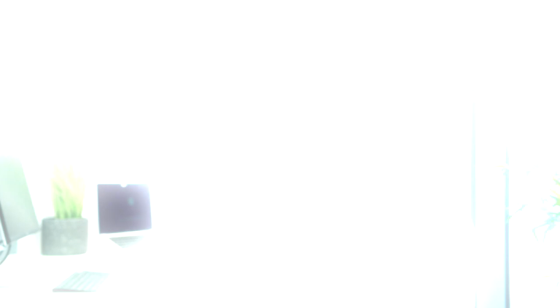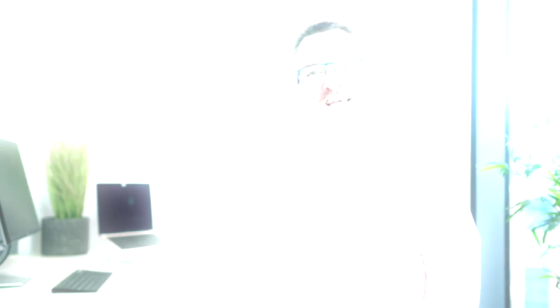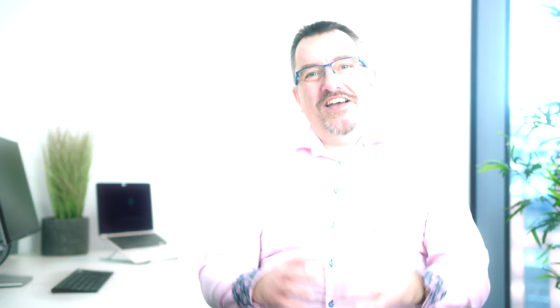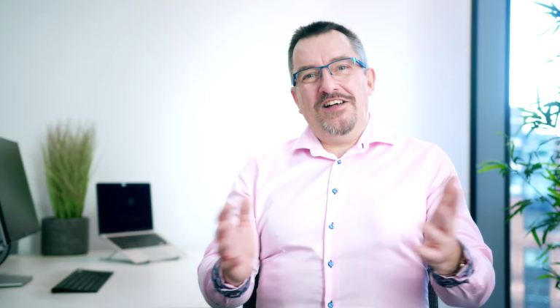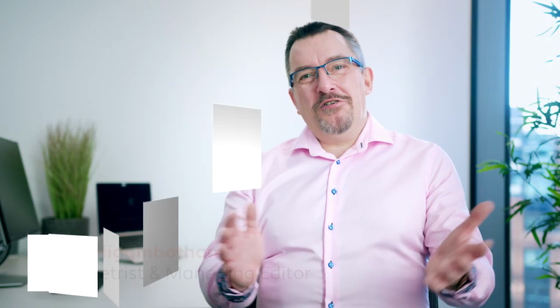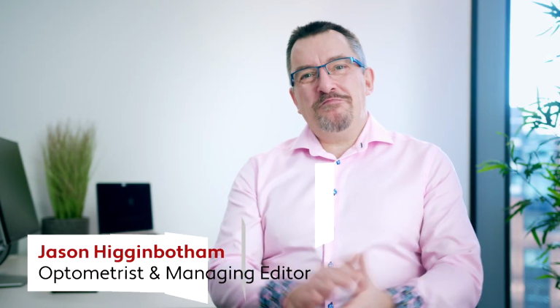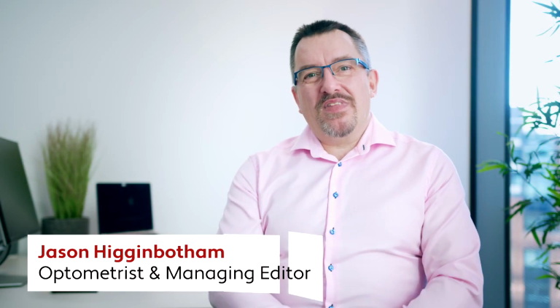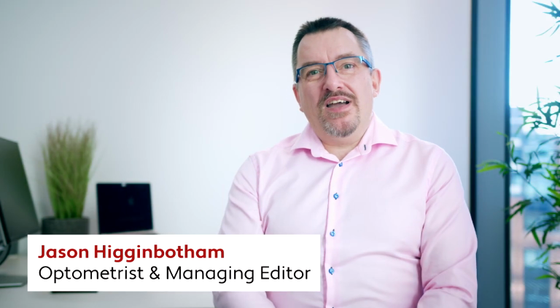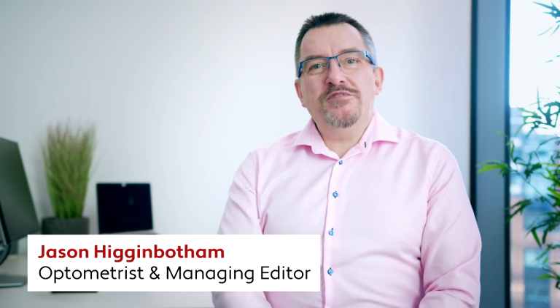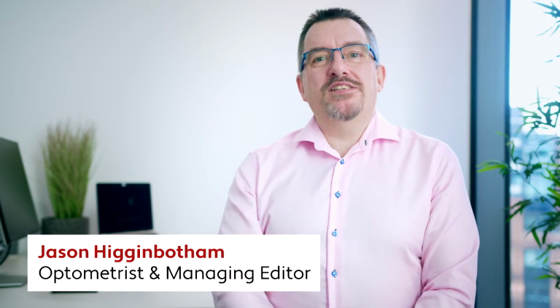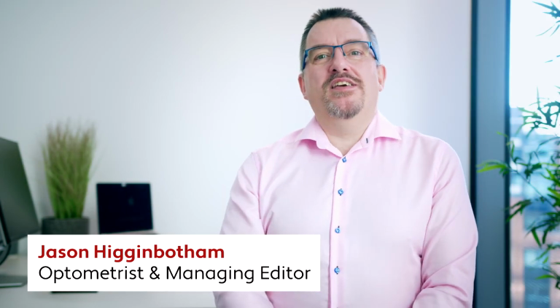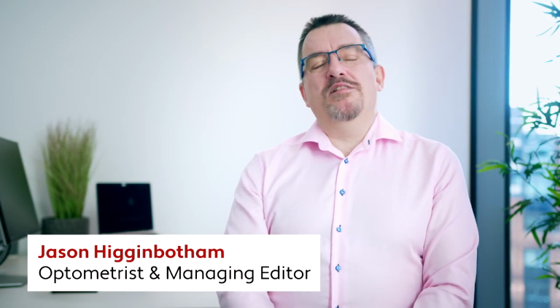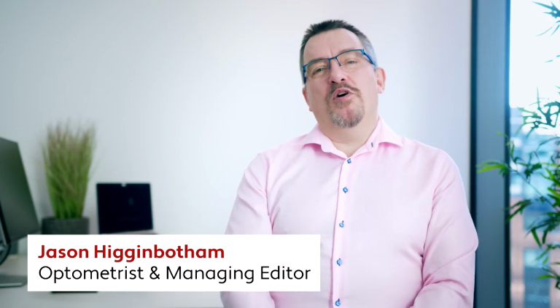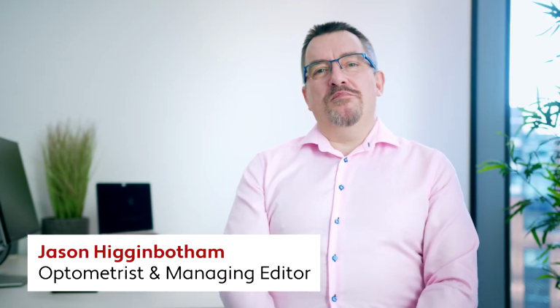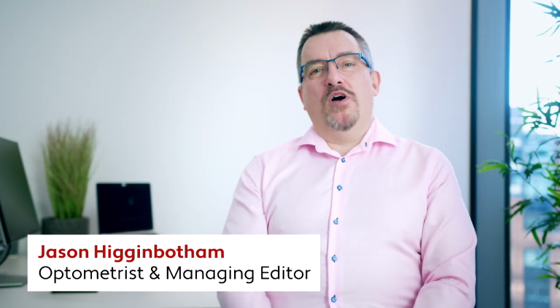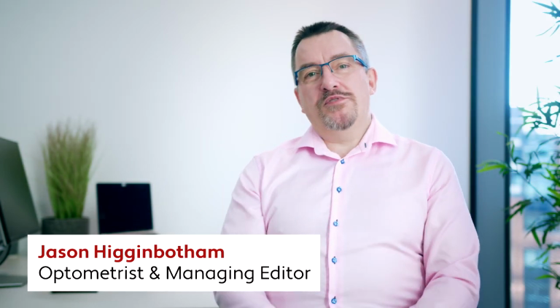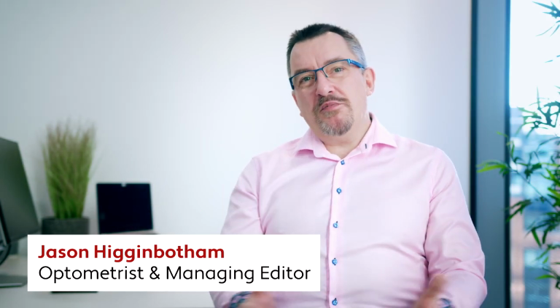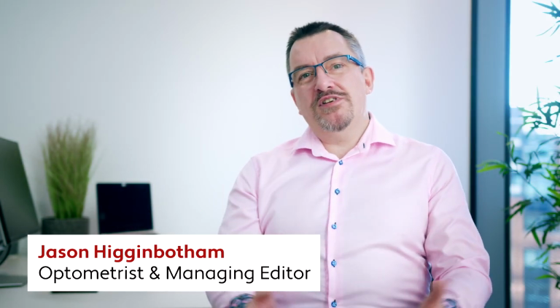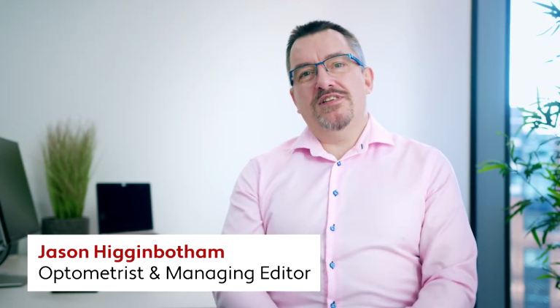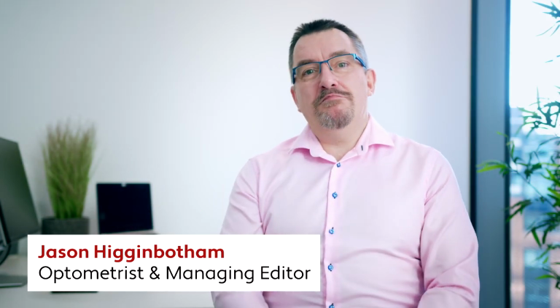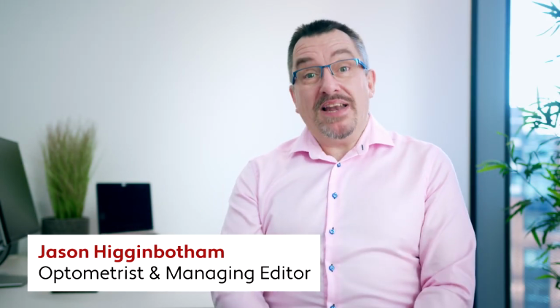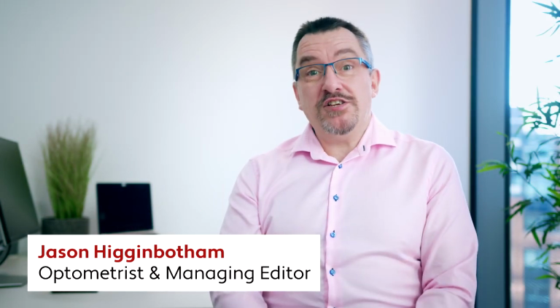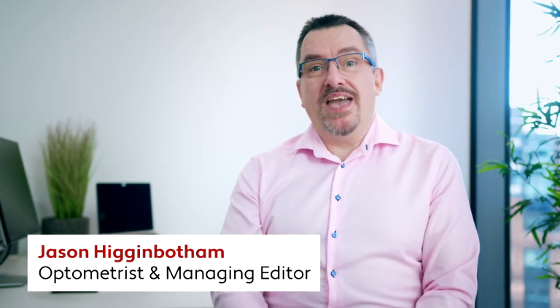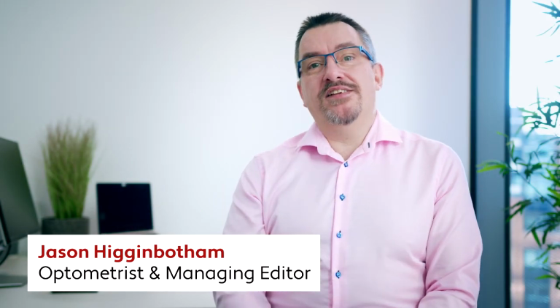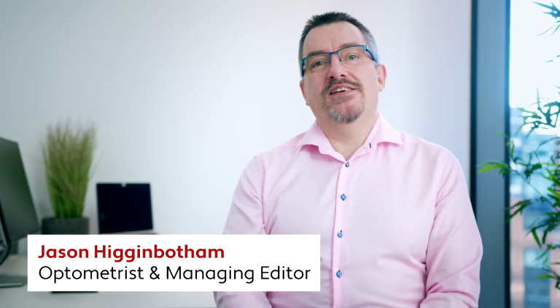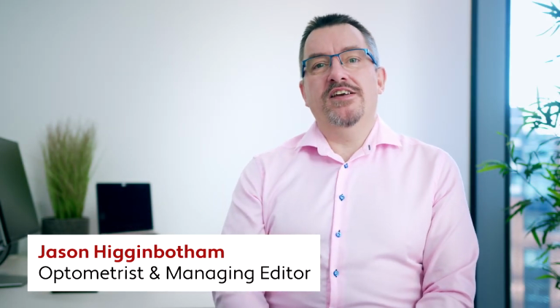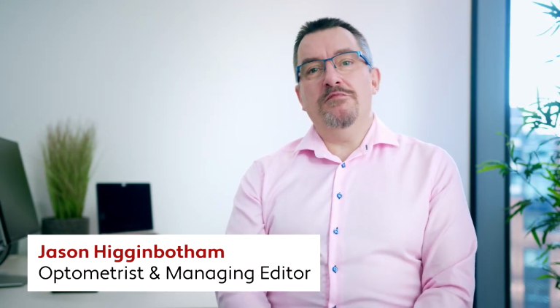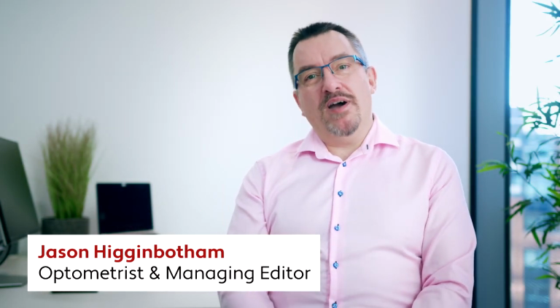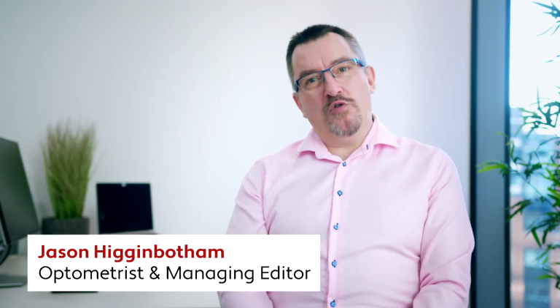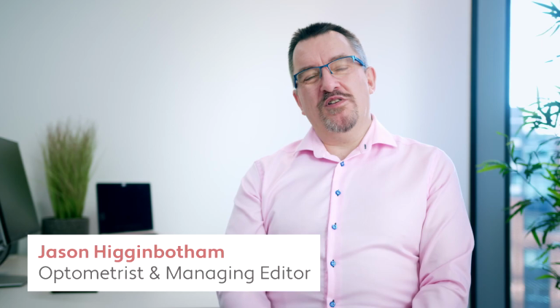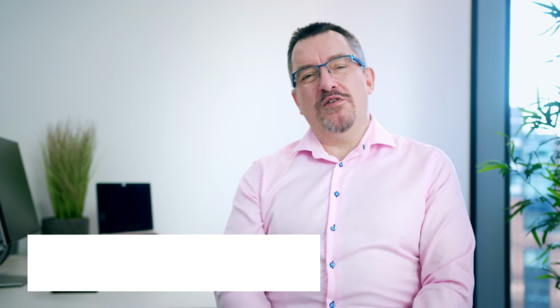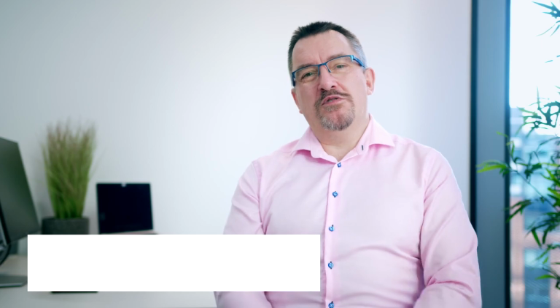Hello, I'm Jason Higginbotham, optometrist and managing editor here at Myopia Focus.